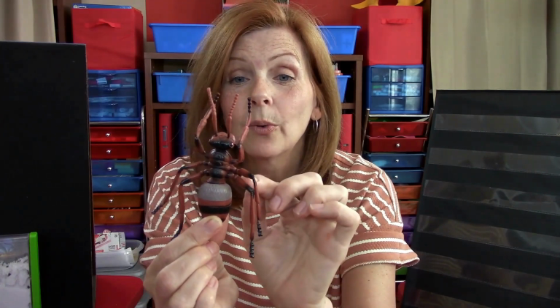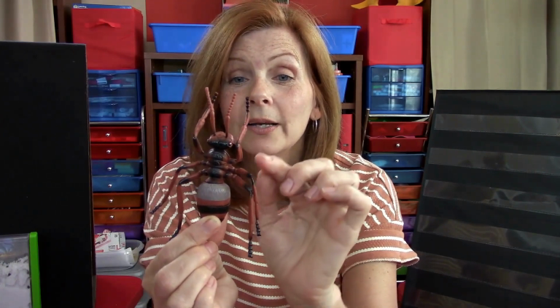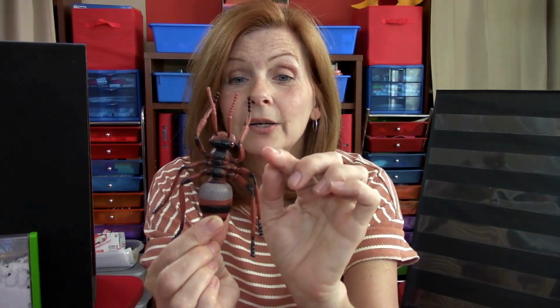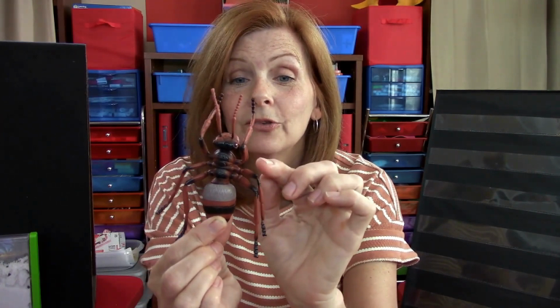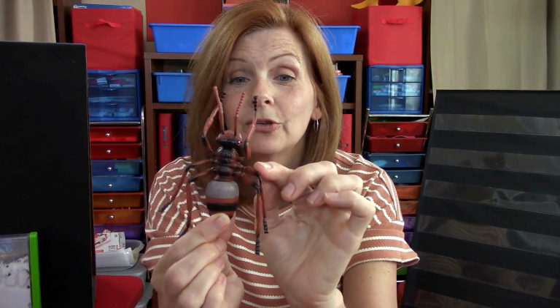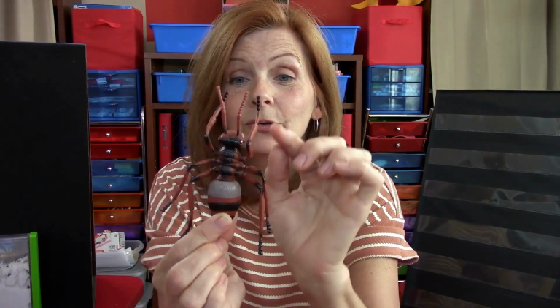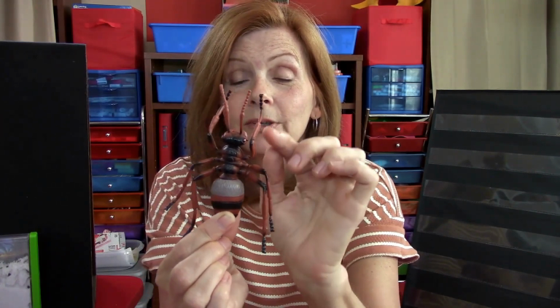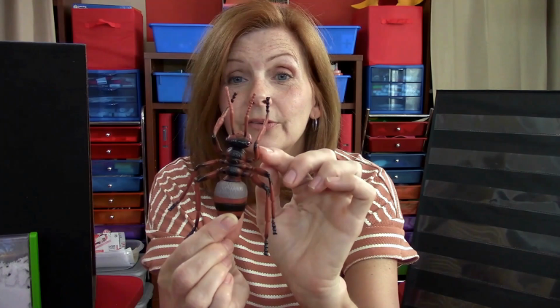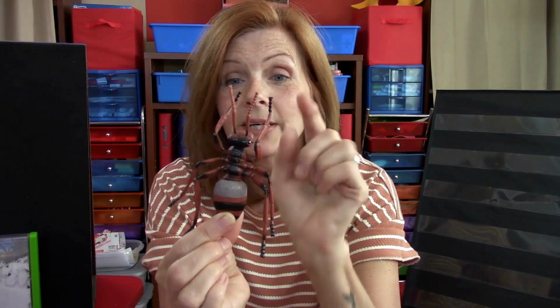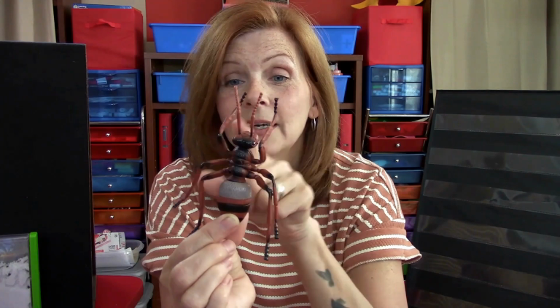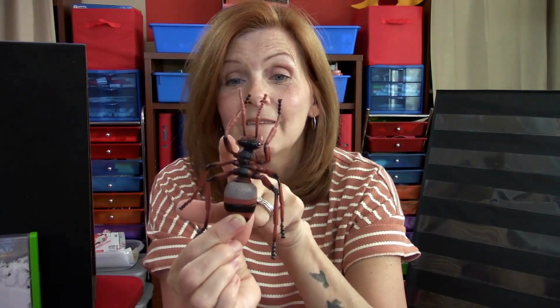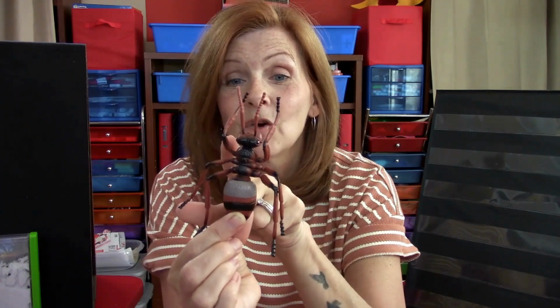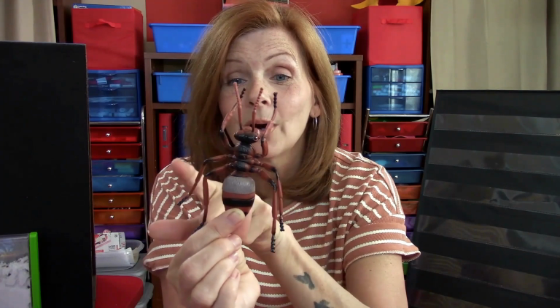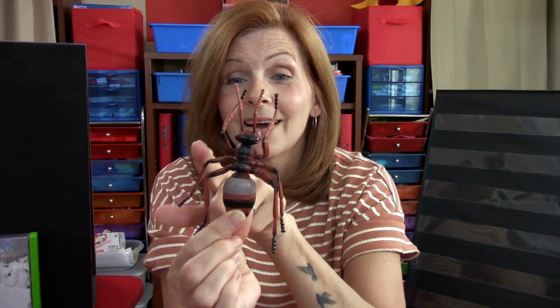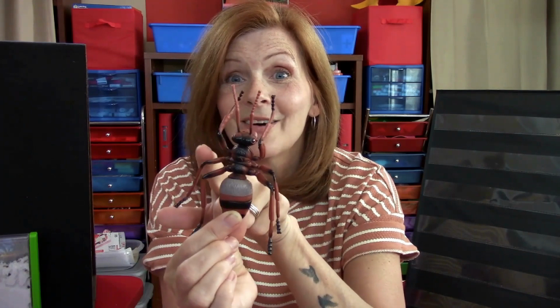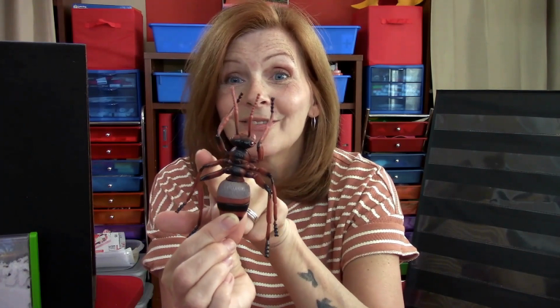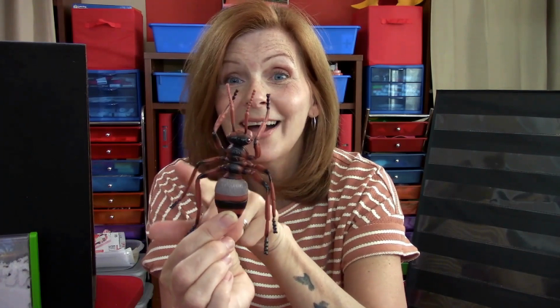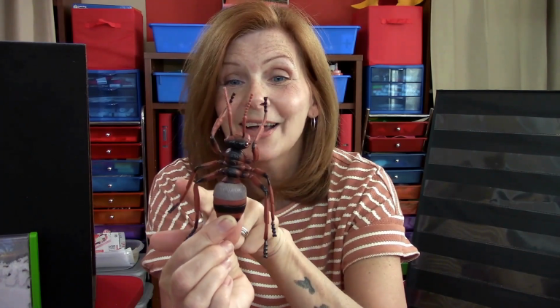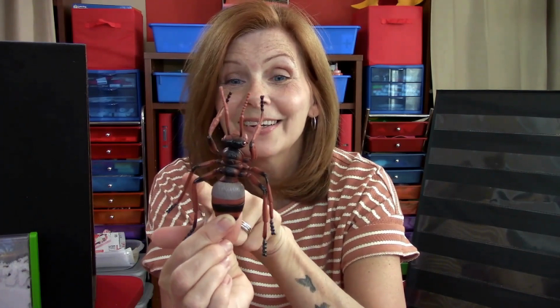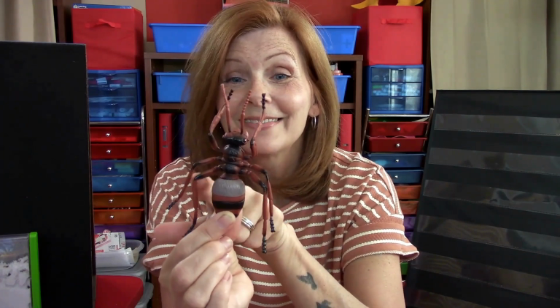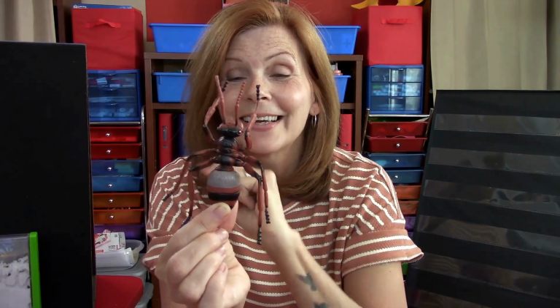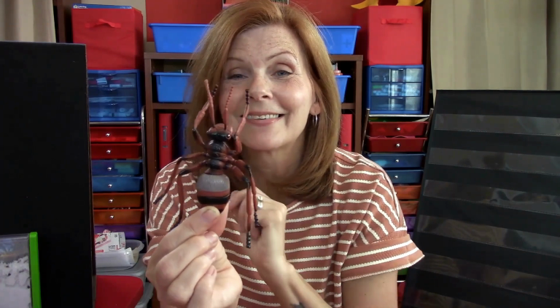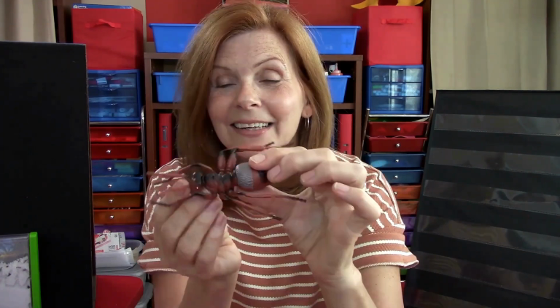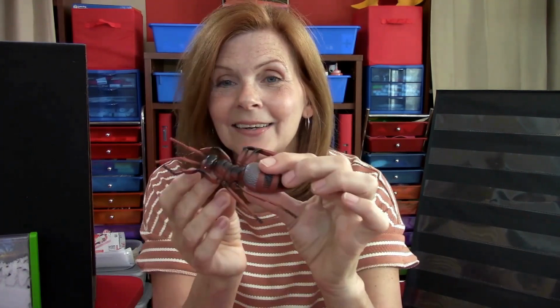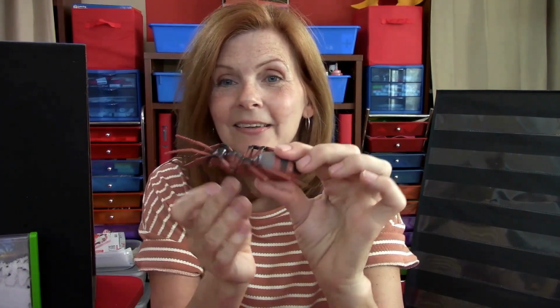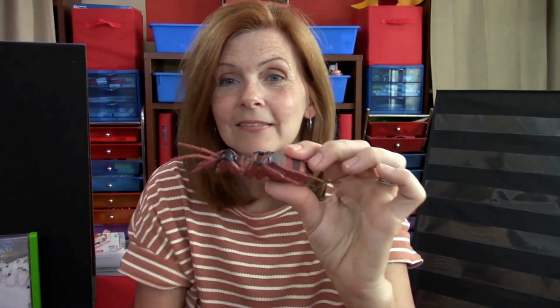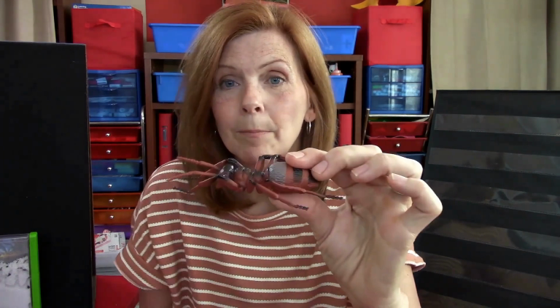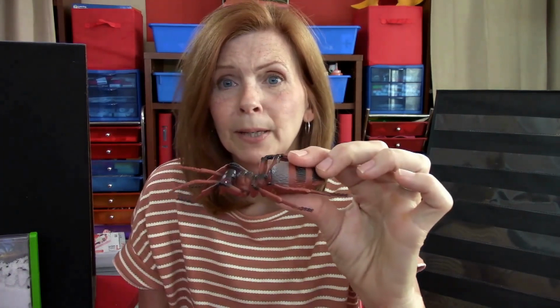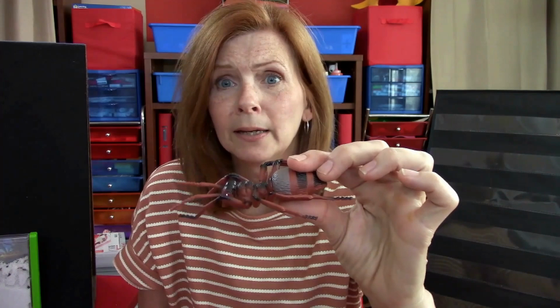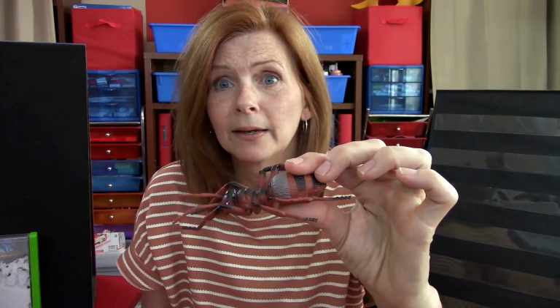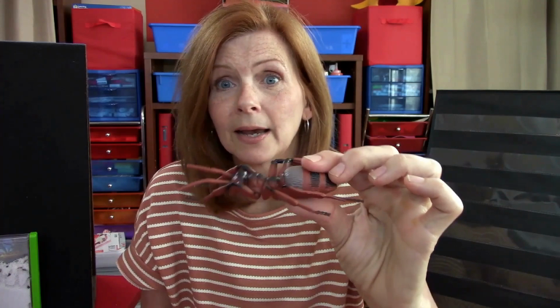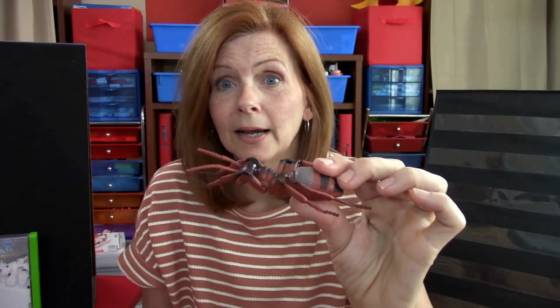One, two, three, four, five, six. This is a big ant.